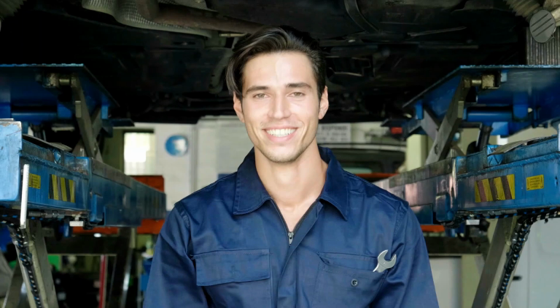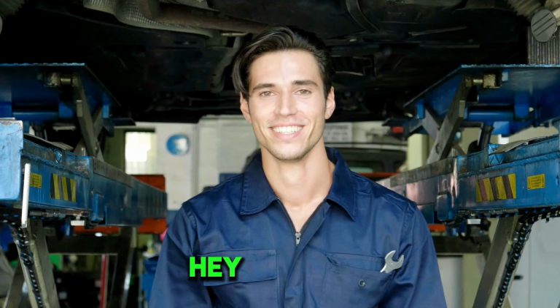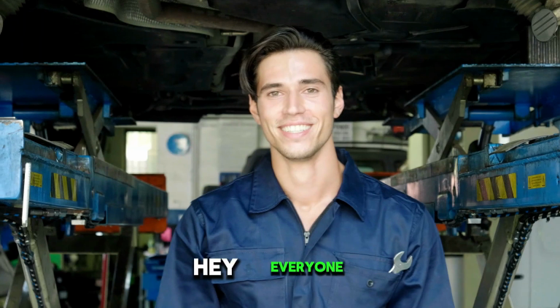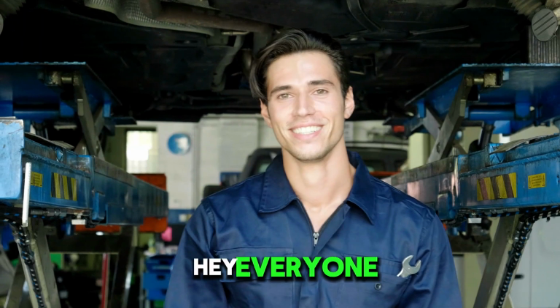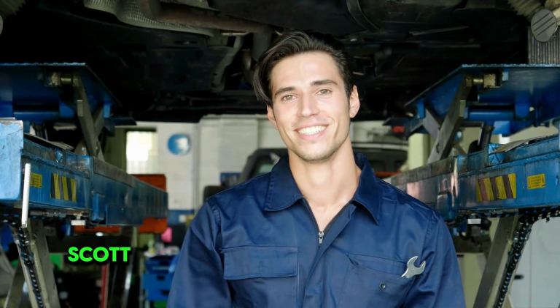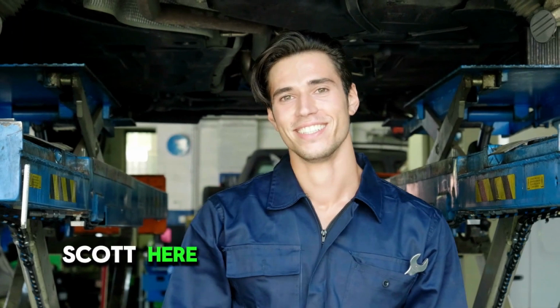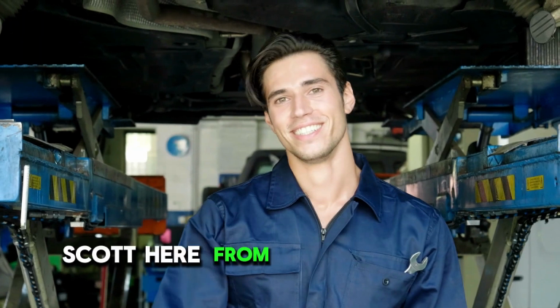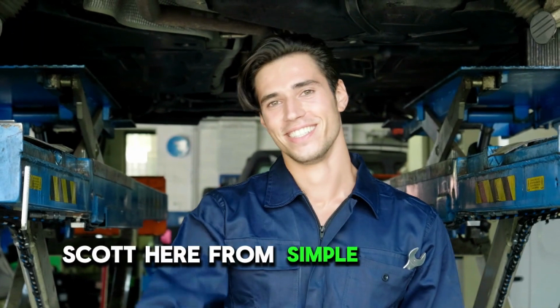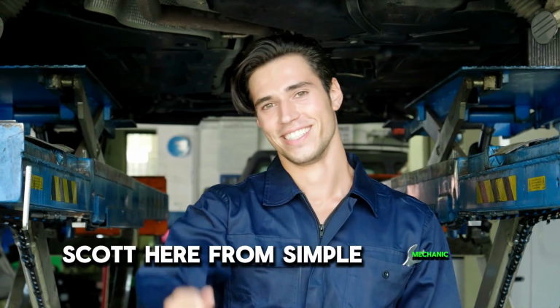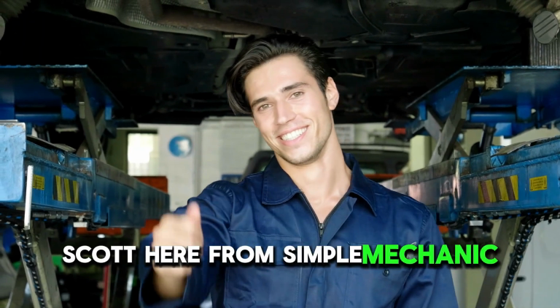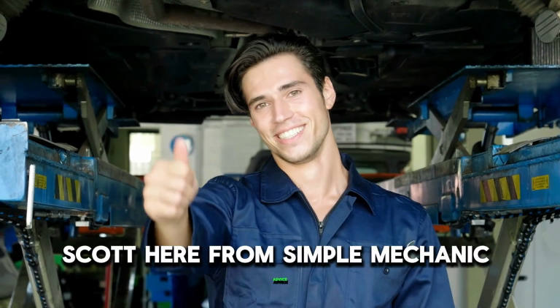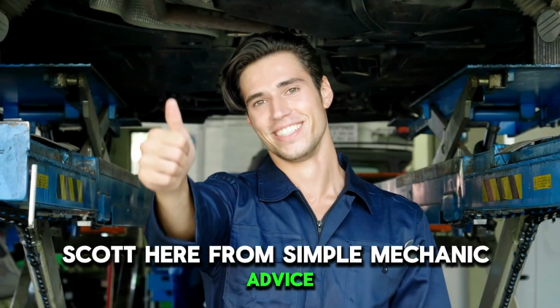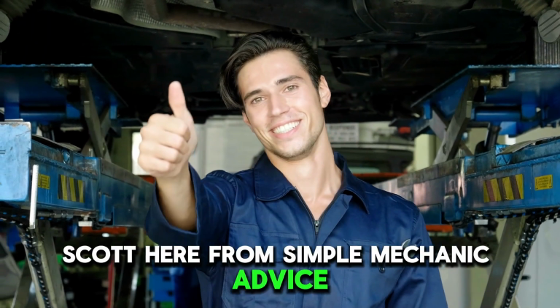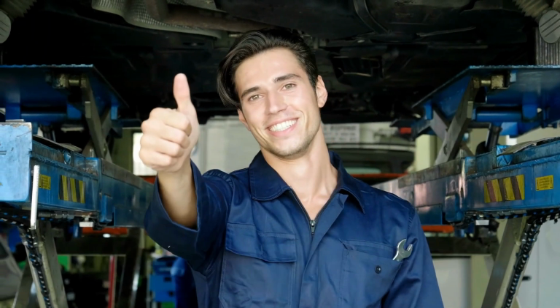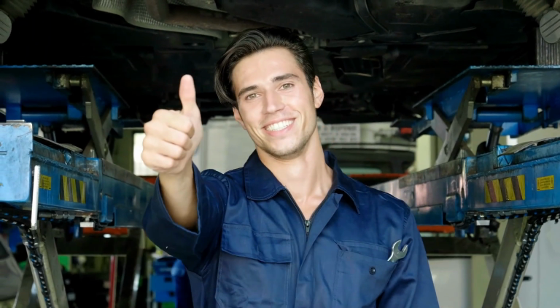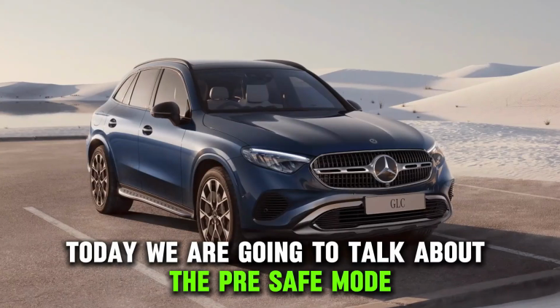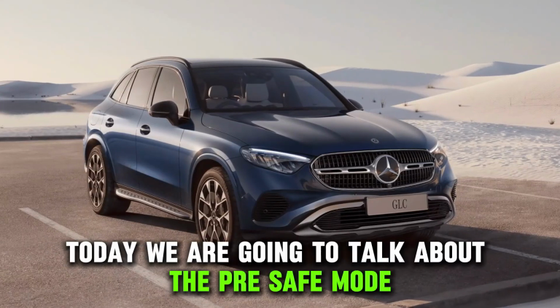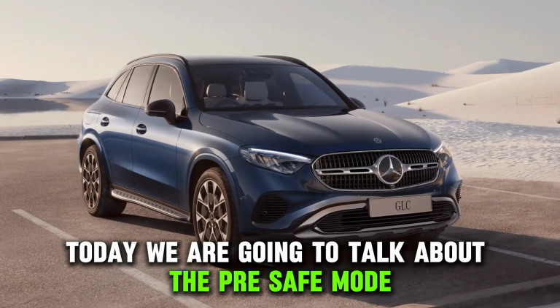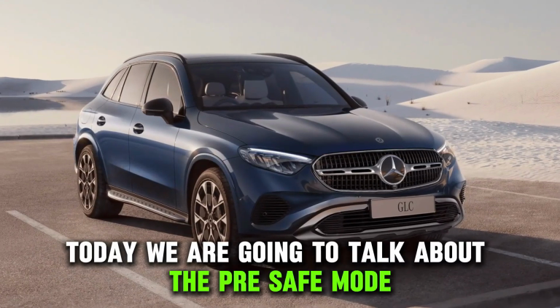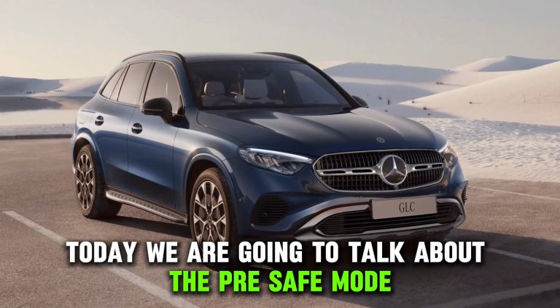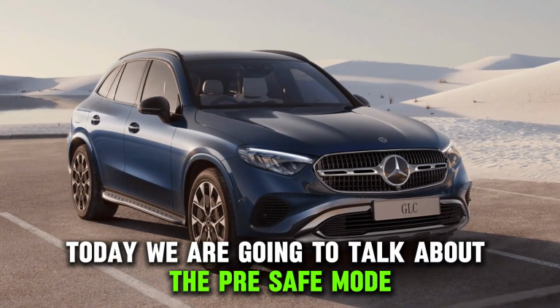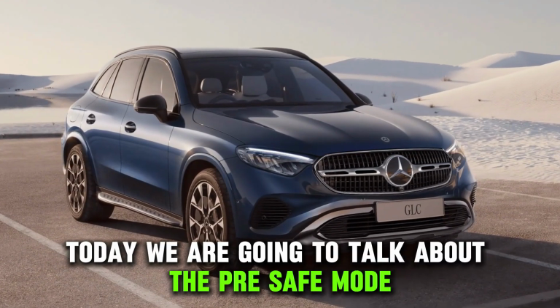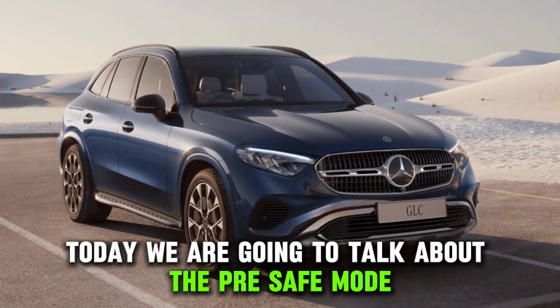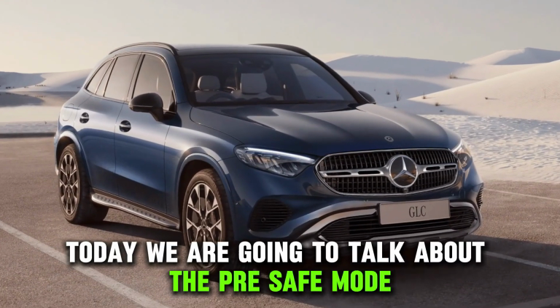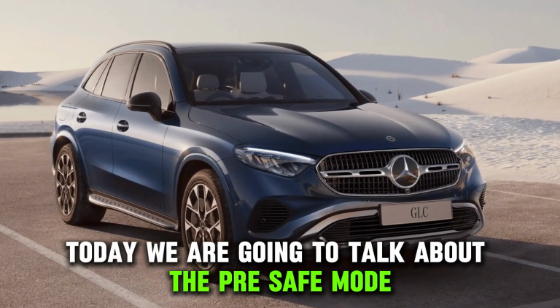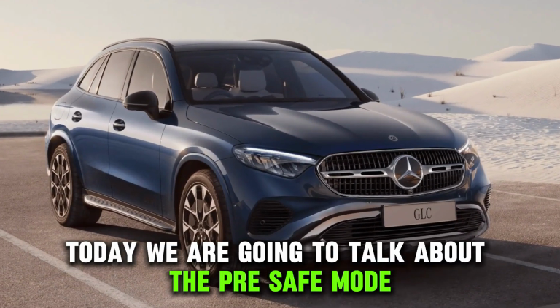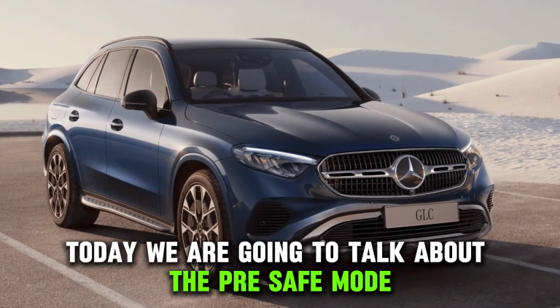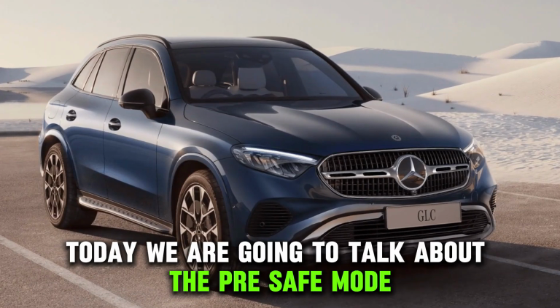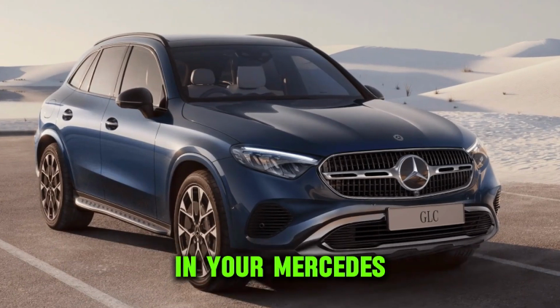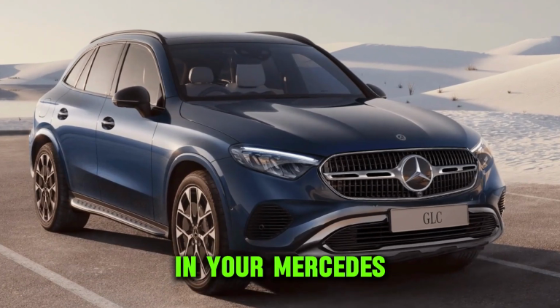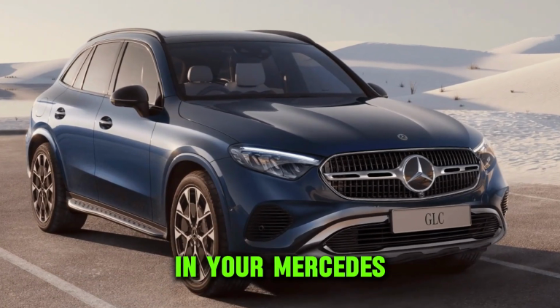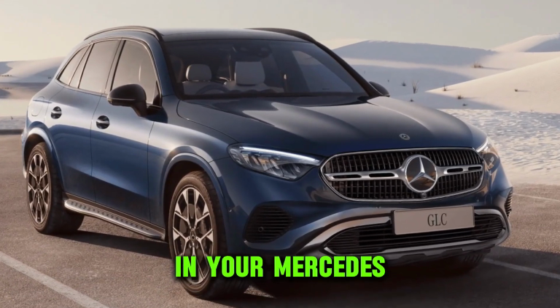Hey everyone, Scott here from Simple Mechanic Advice. Today we're going to talk about the Pre-Safe Mode in your Mercedes.